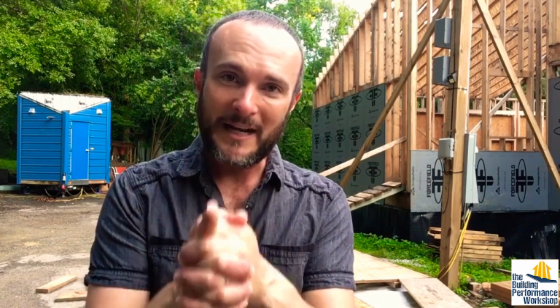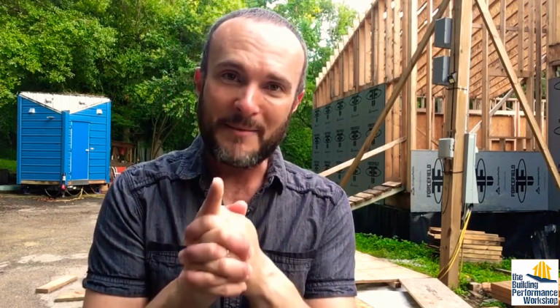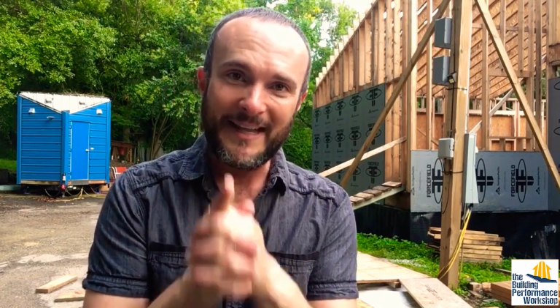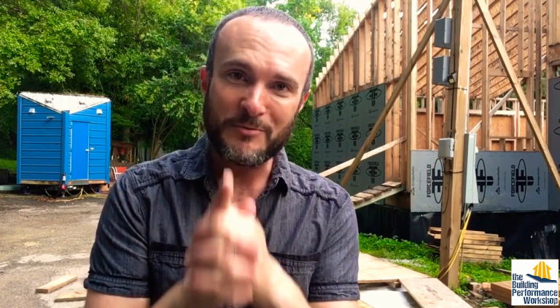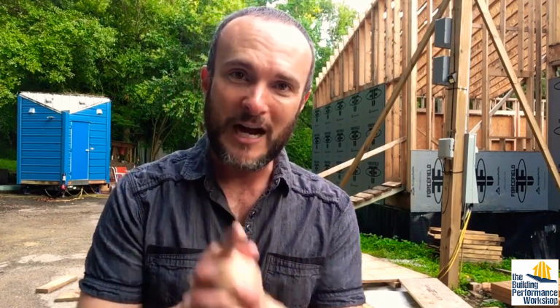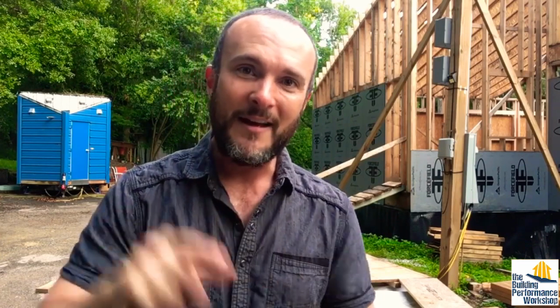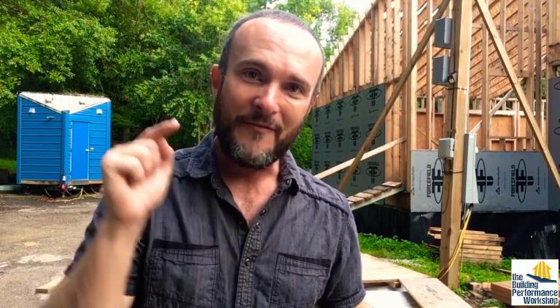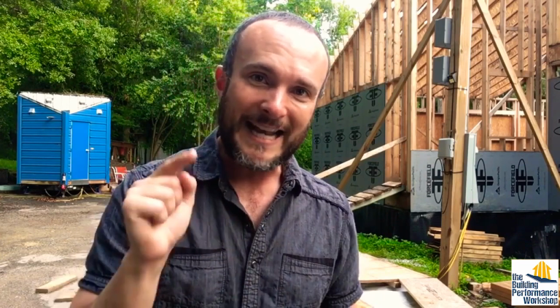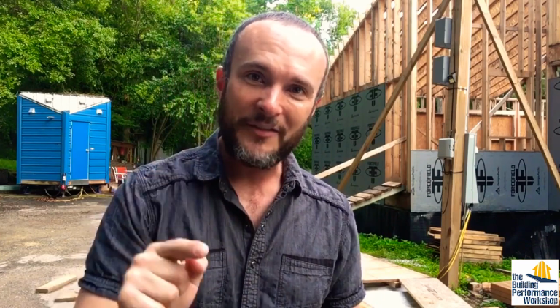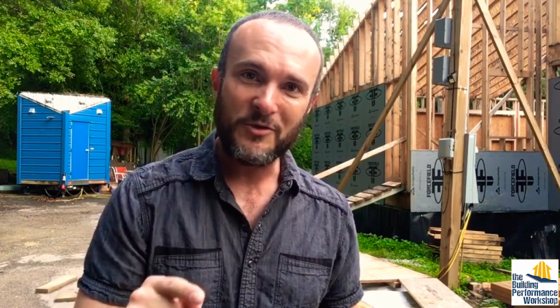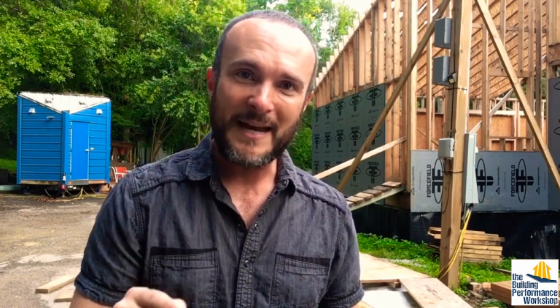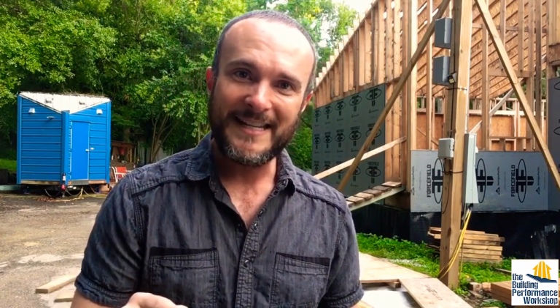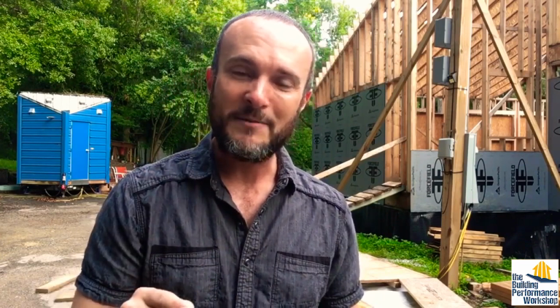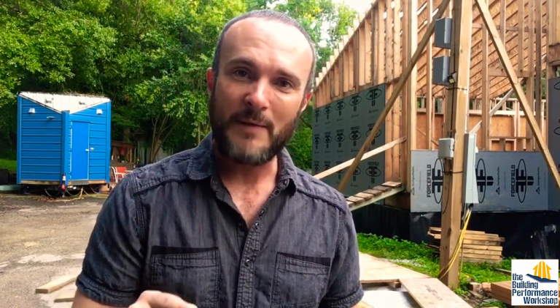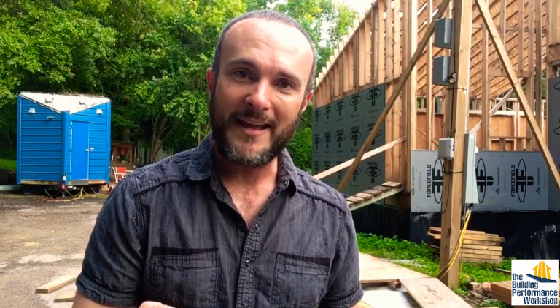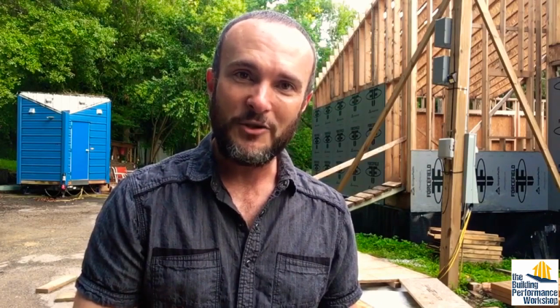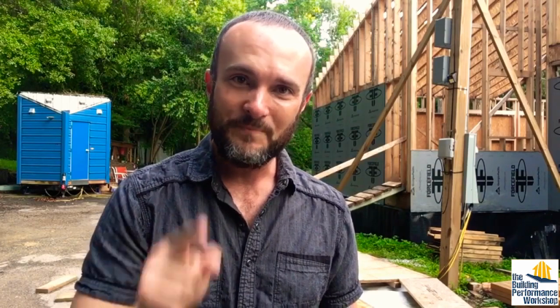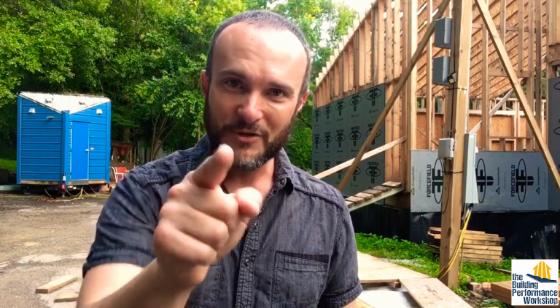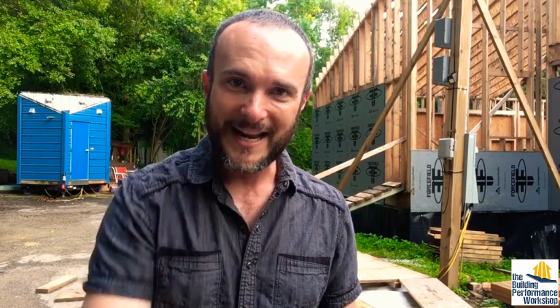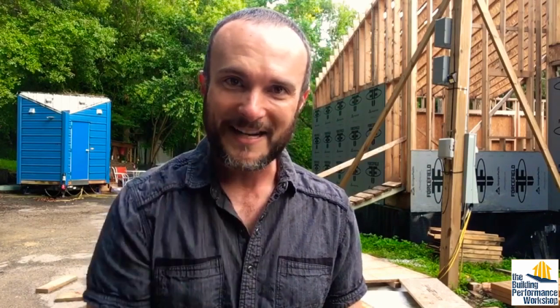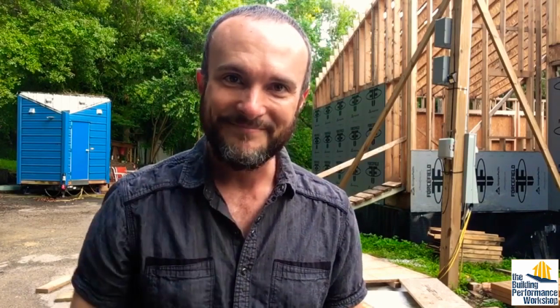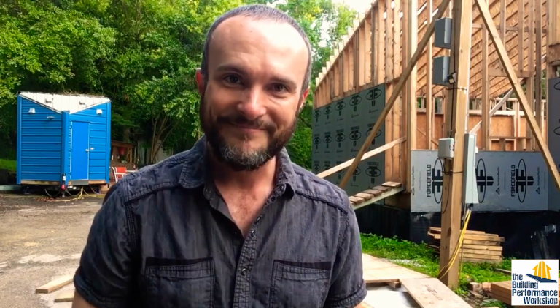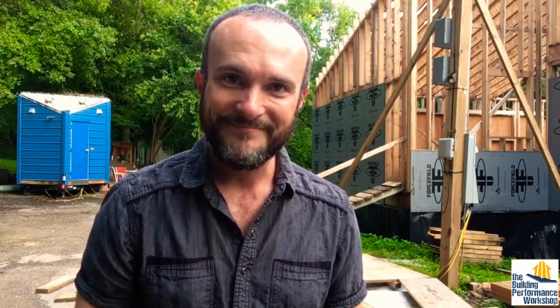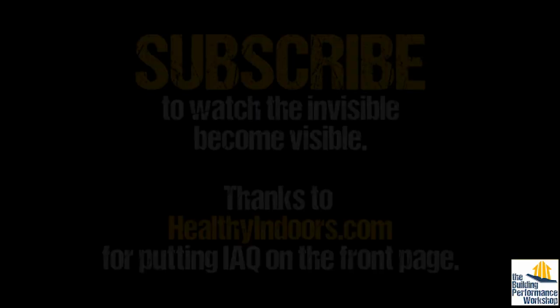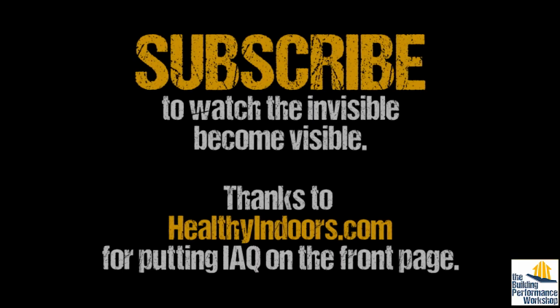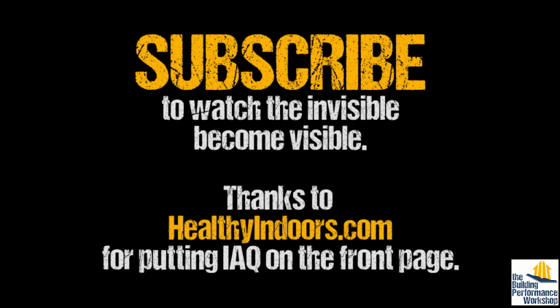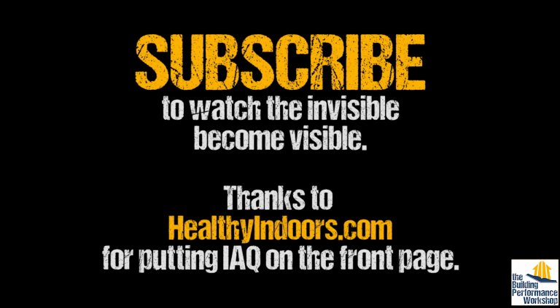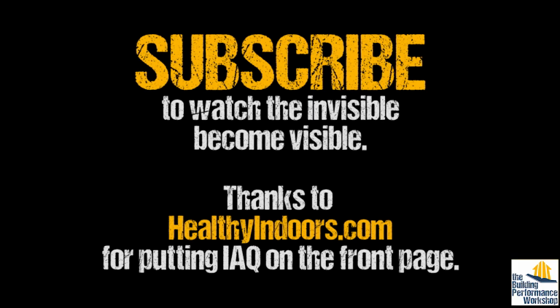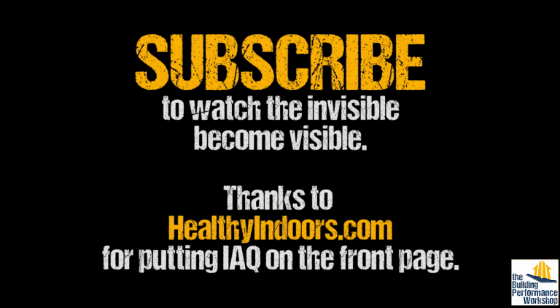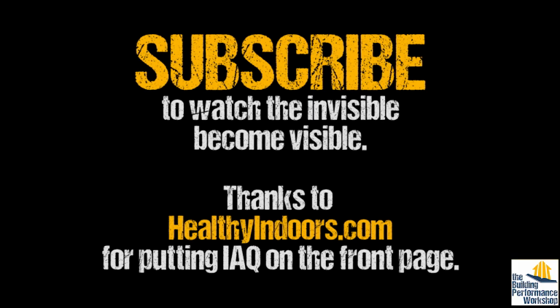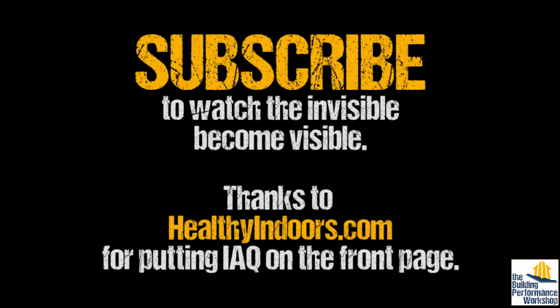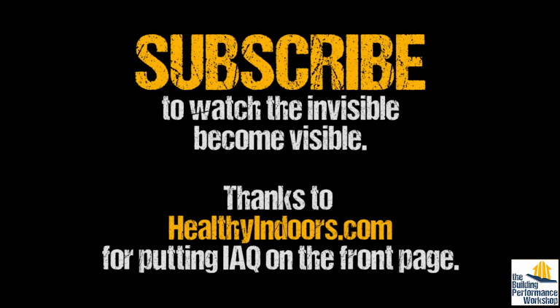Remember to comment, like, subscribe. Visit Healthy Indoors Magazine and subscribe to that too. Tune in next time. Thank you.